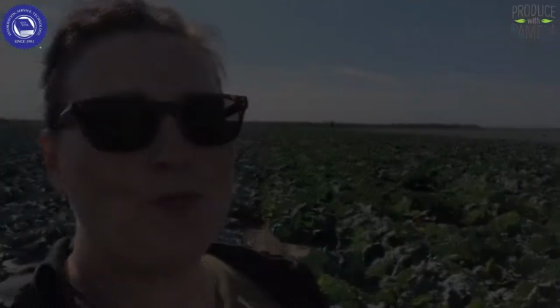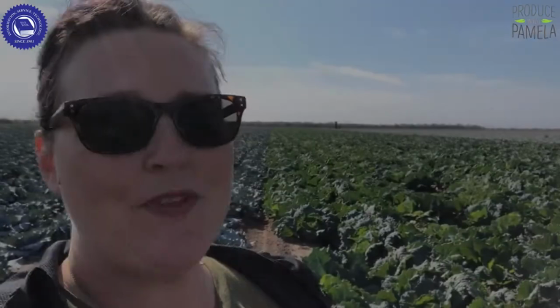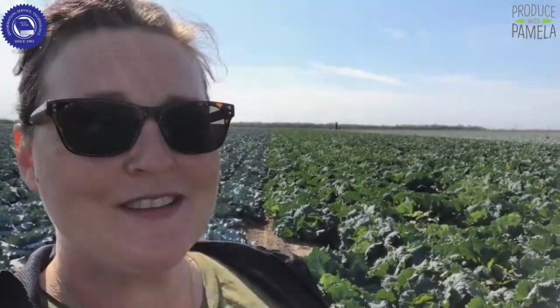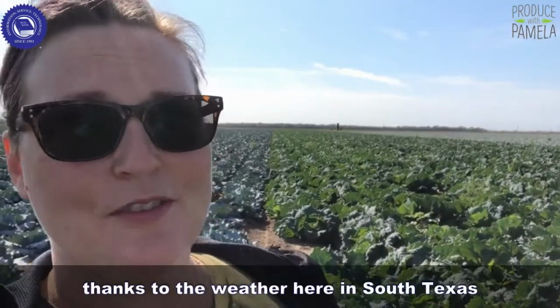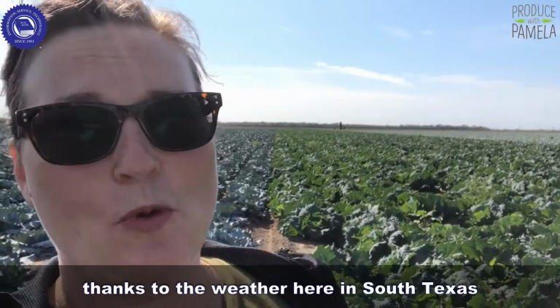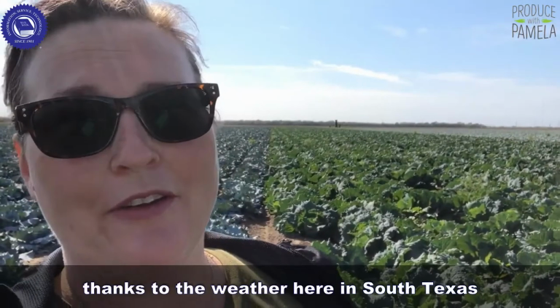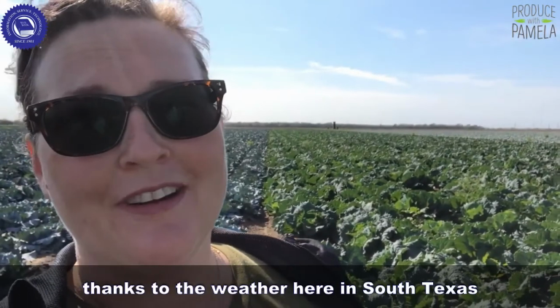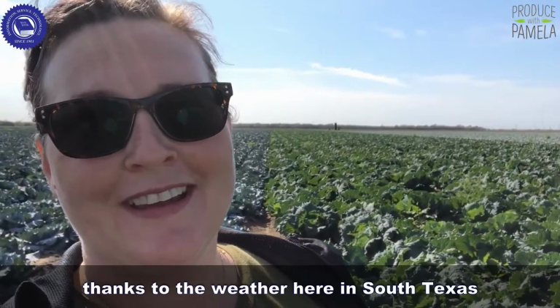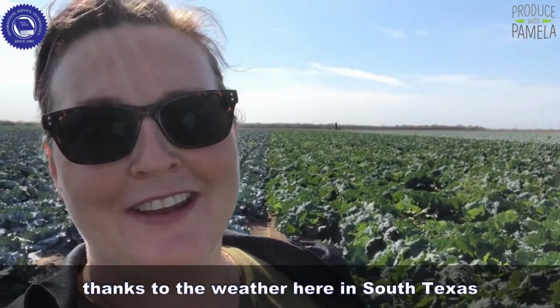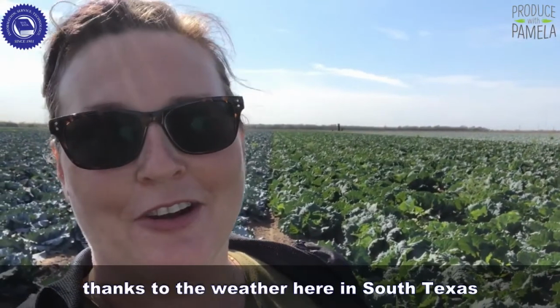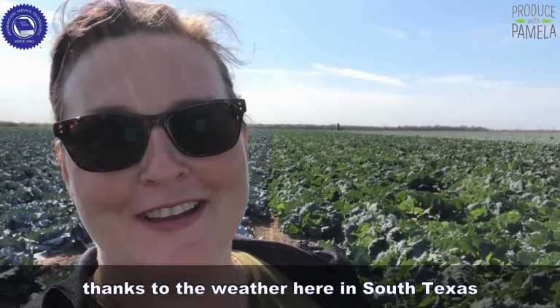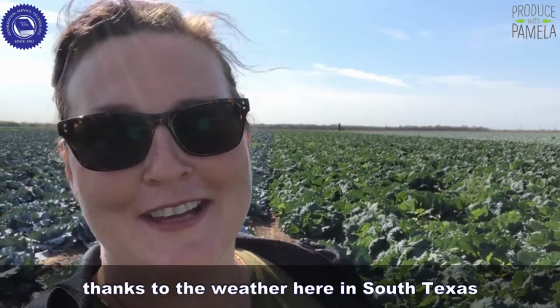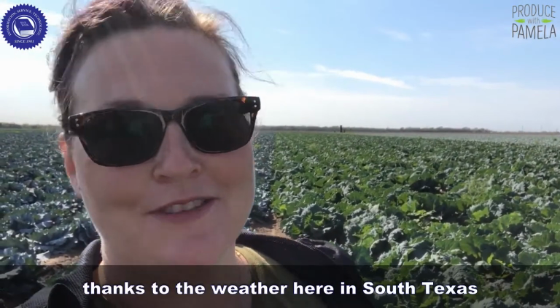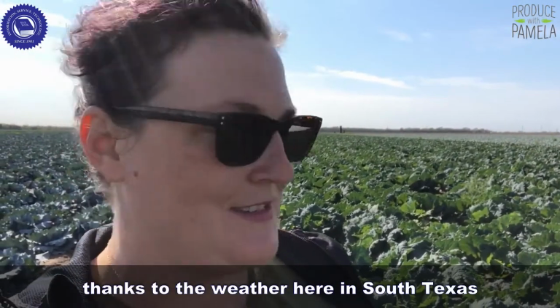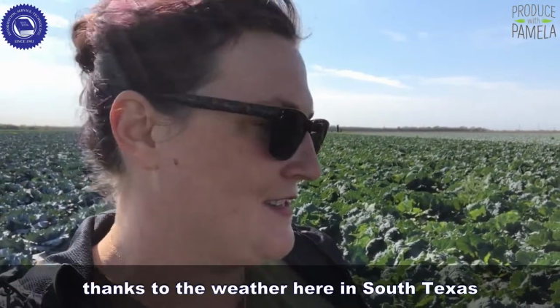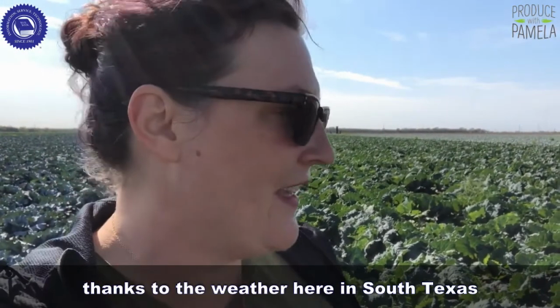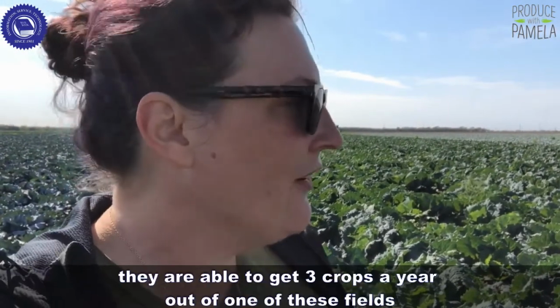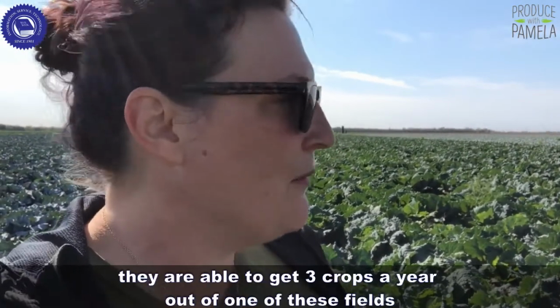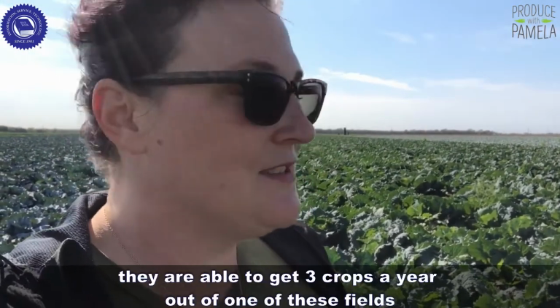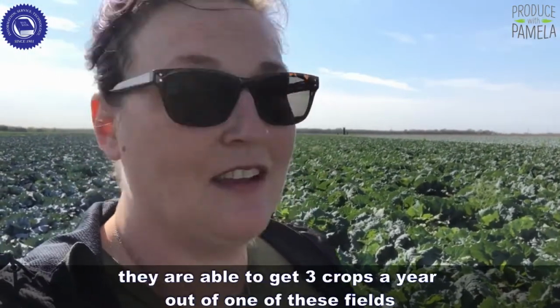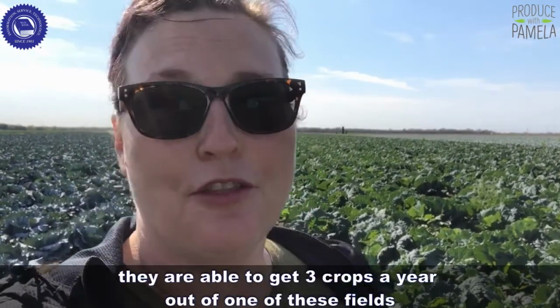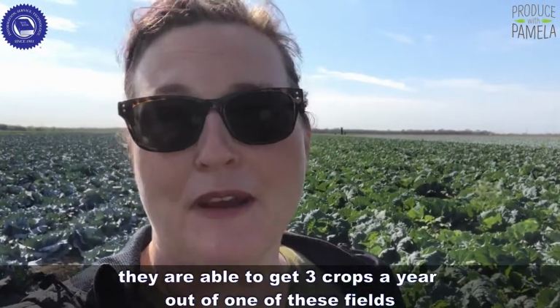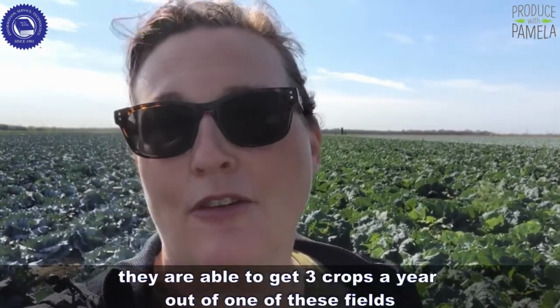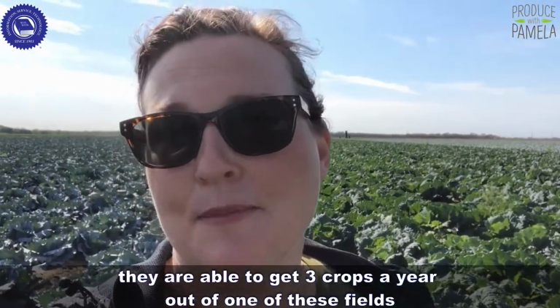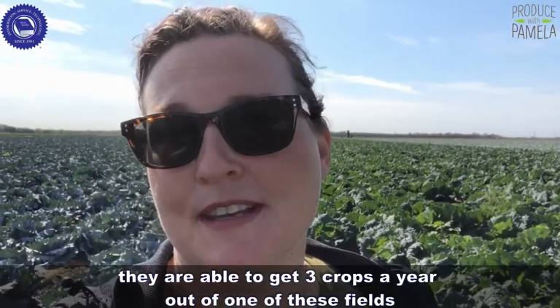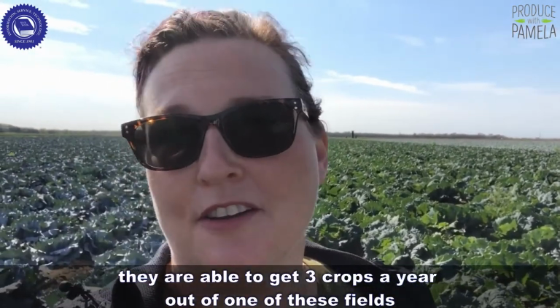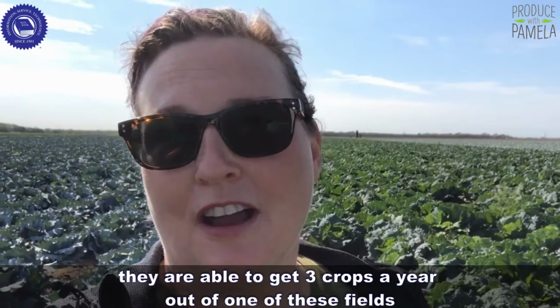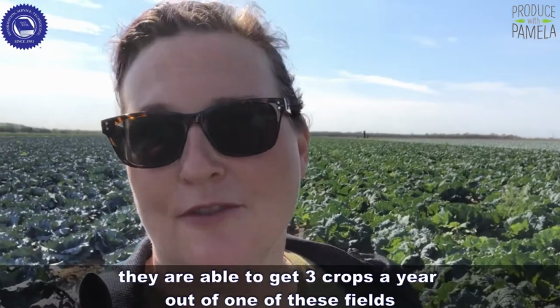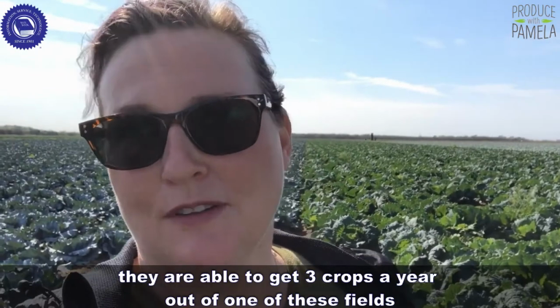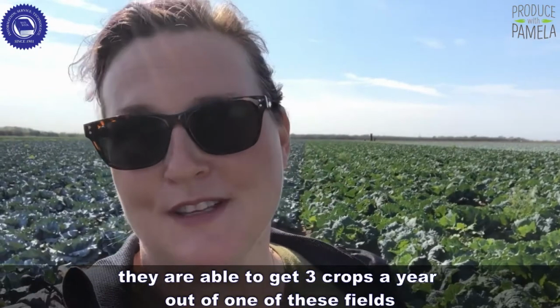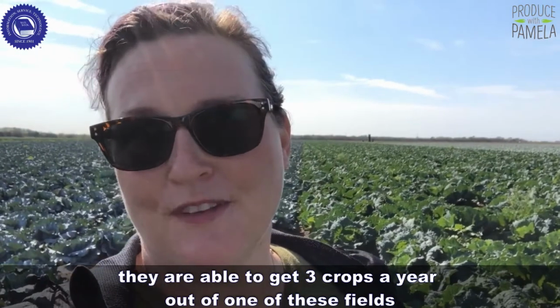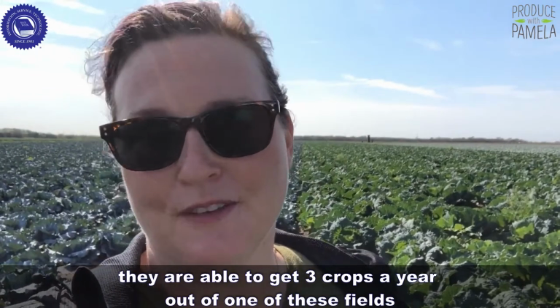Thanks to the weather here in South Texas, they are able to get three crops a year out of one of these fields.